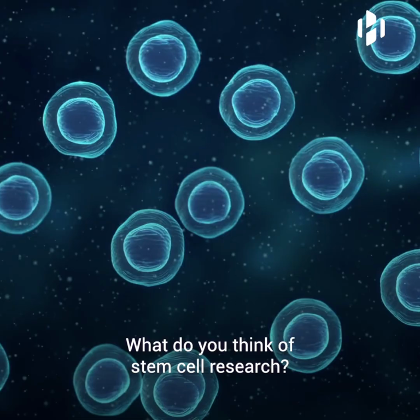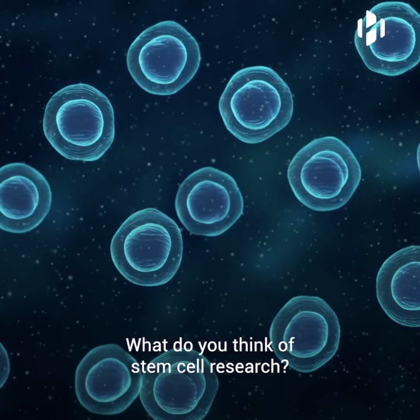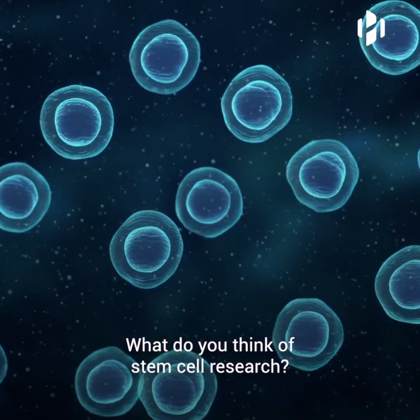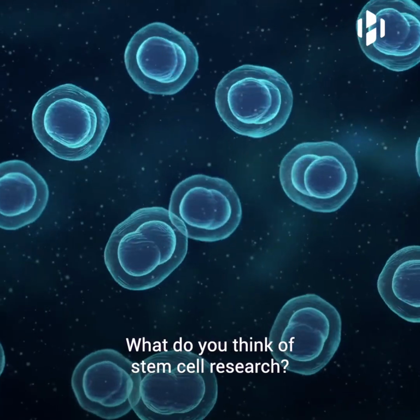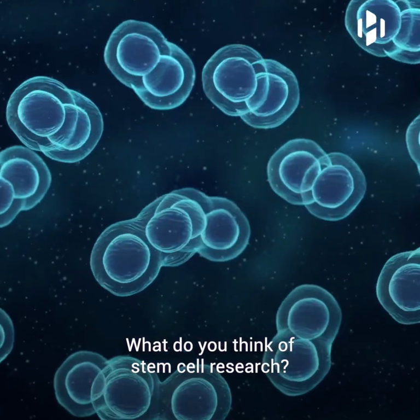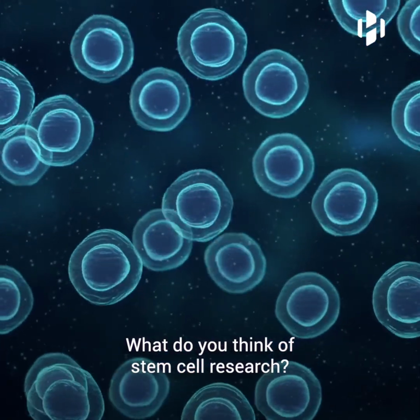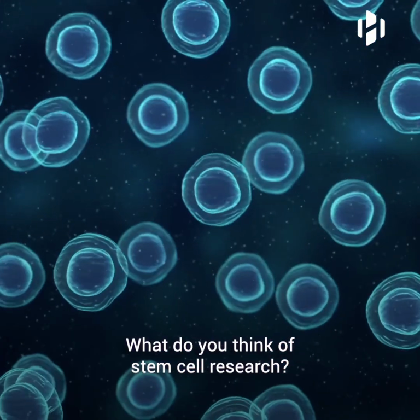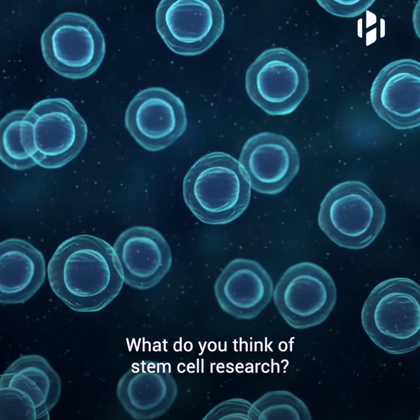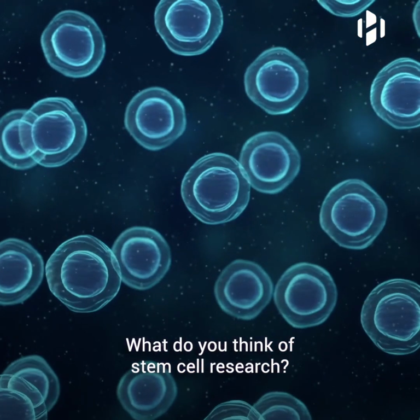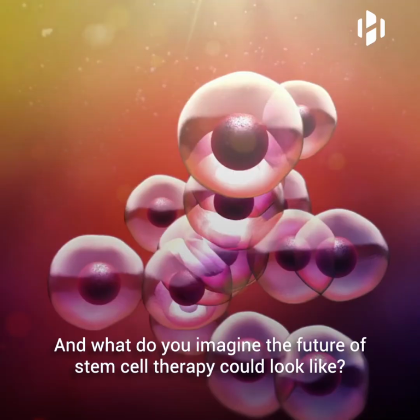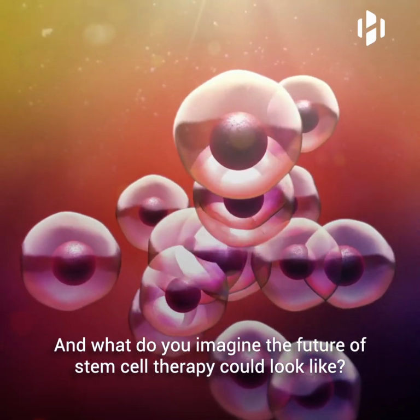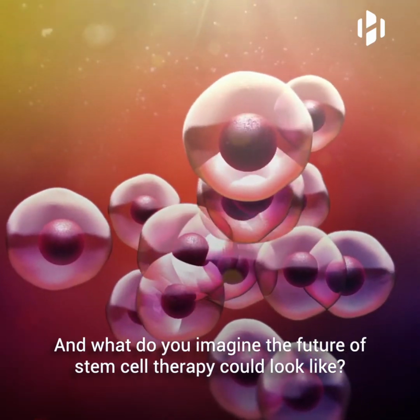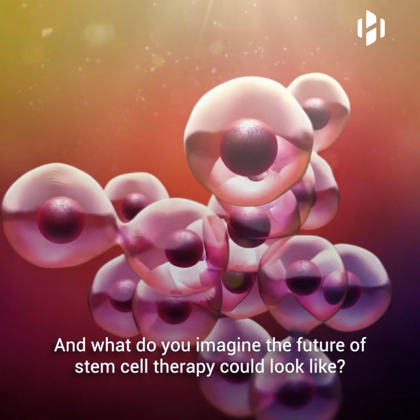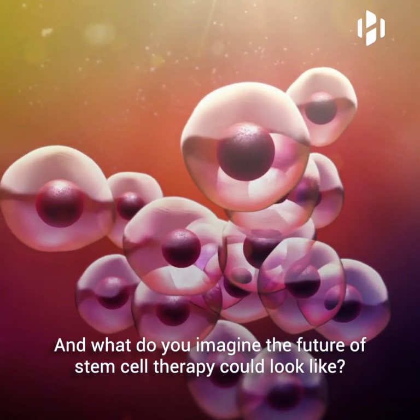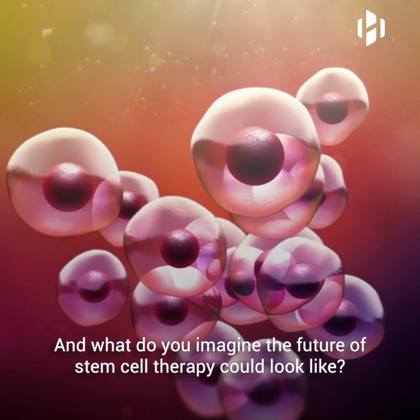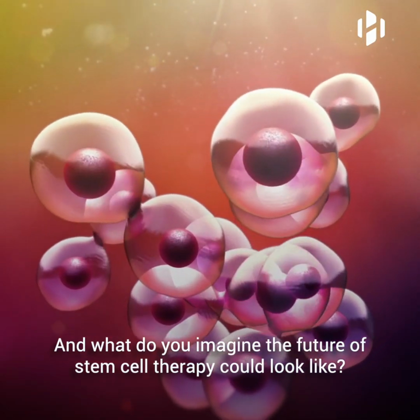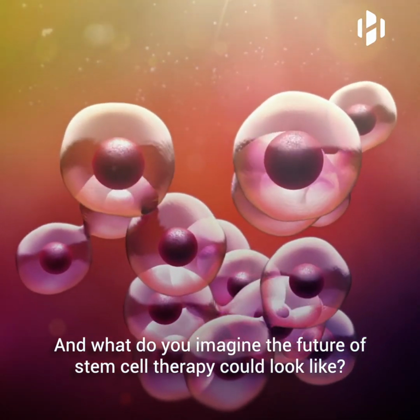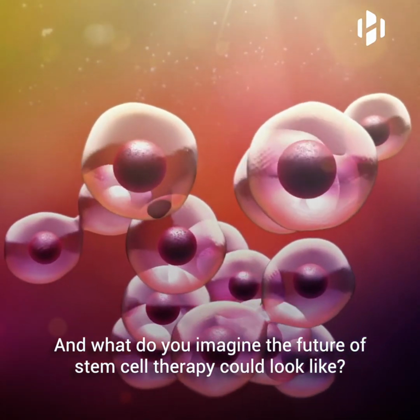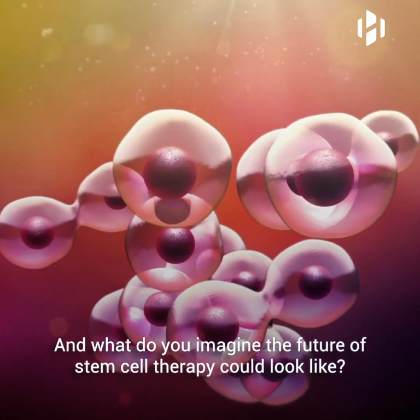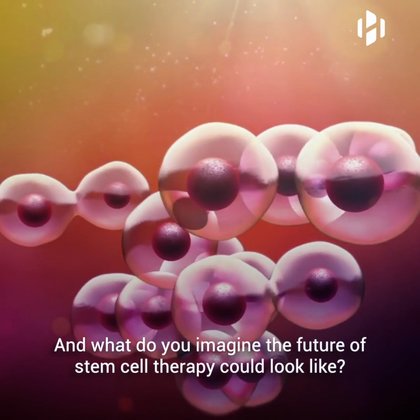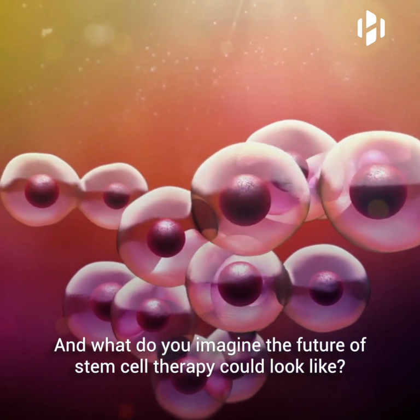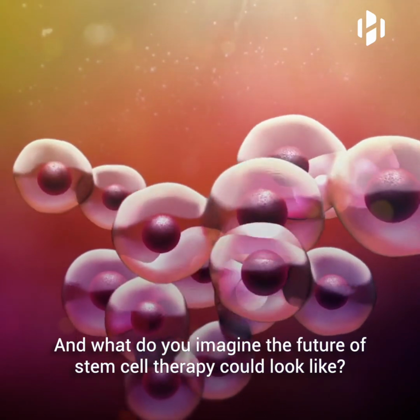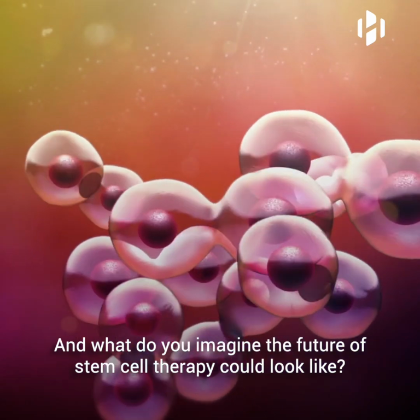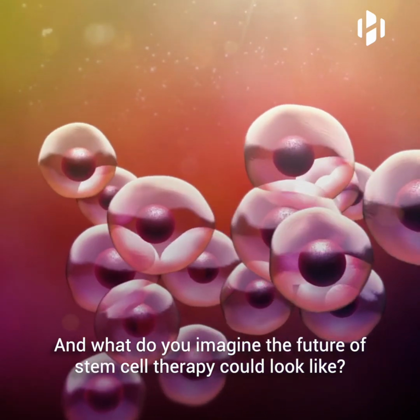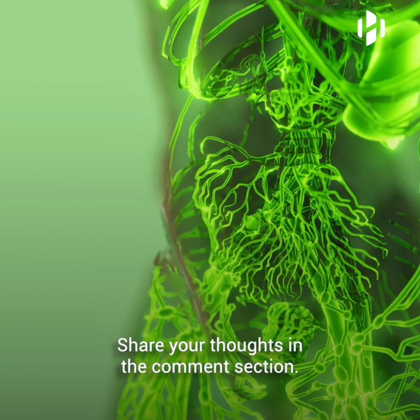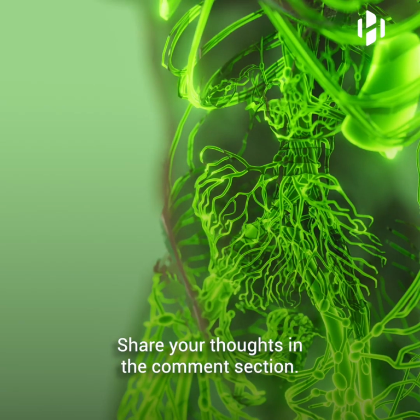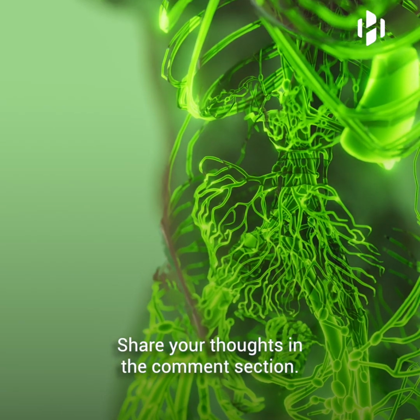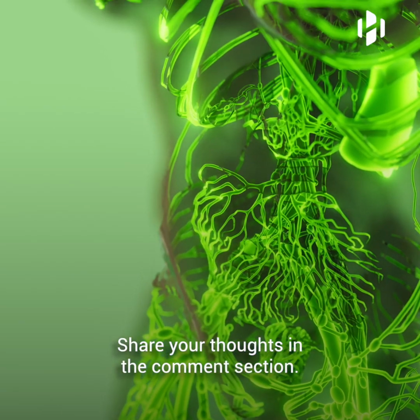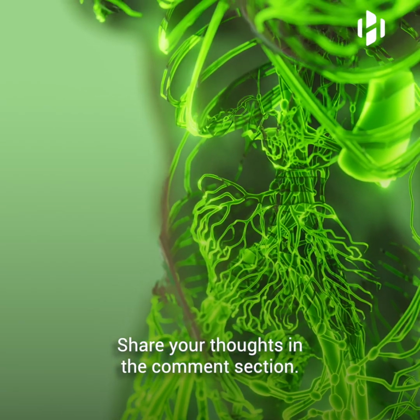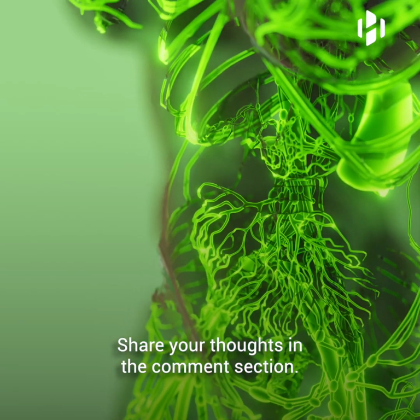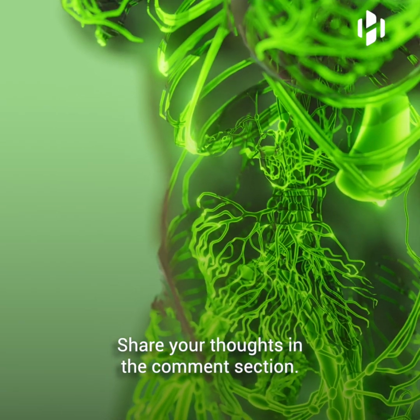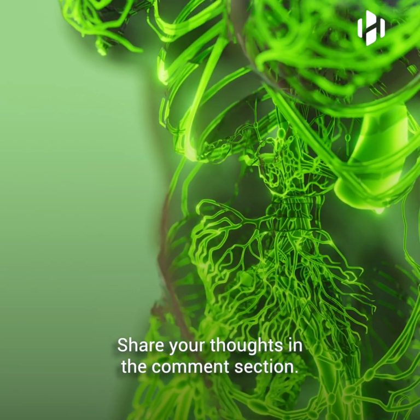What do you think of stem cell research and what do you imagine the future of stem cell therapy could look like? Share your thoughts in the comment section.